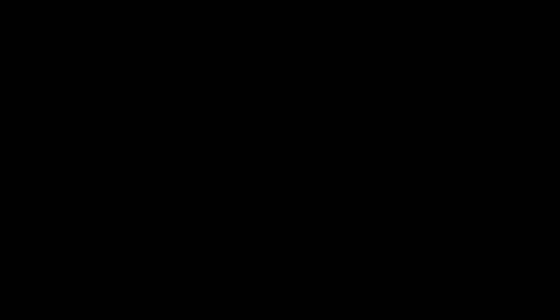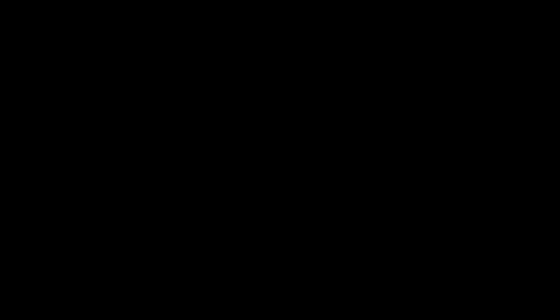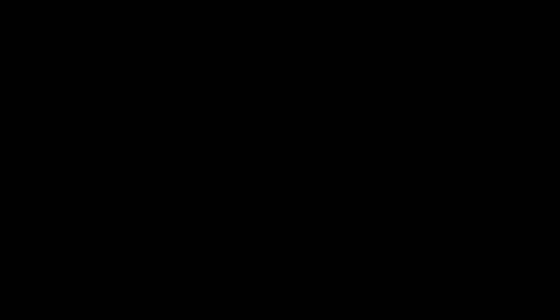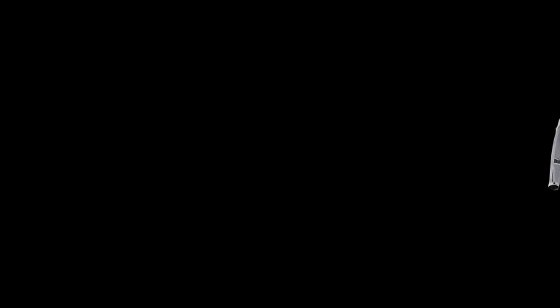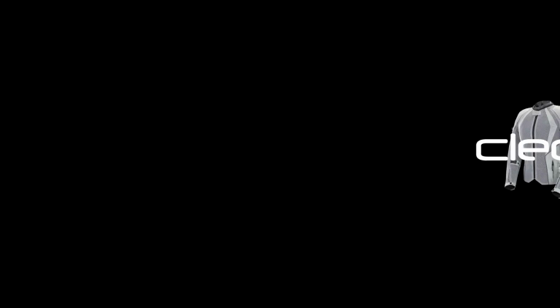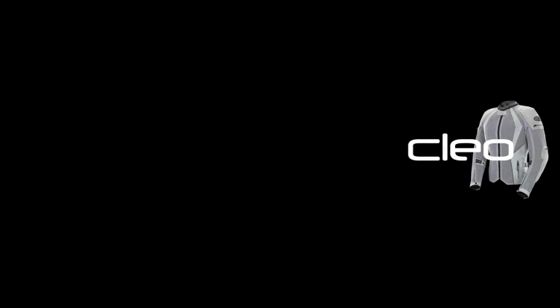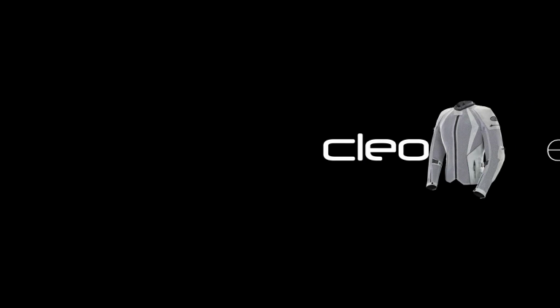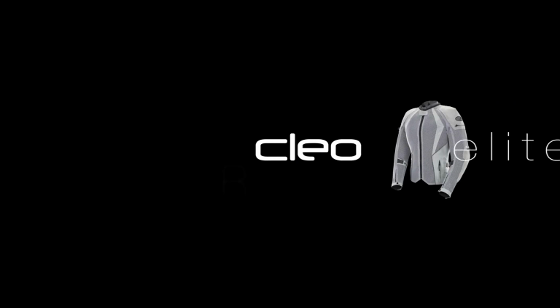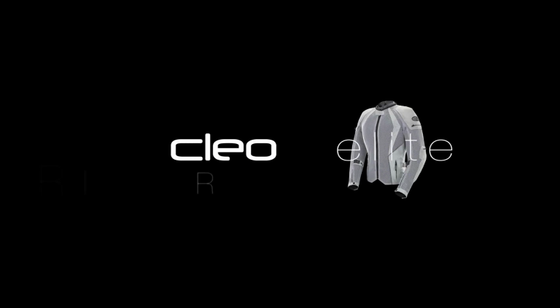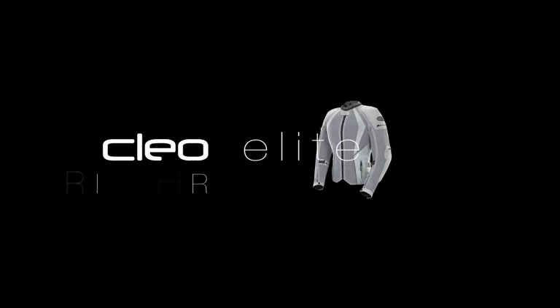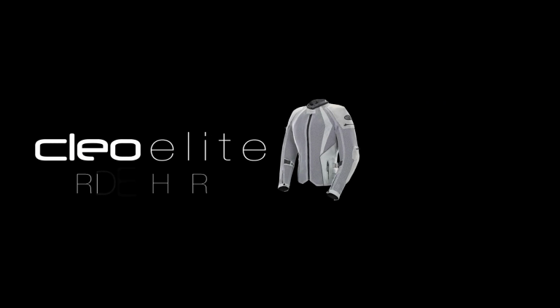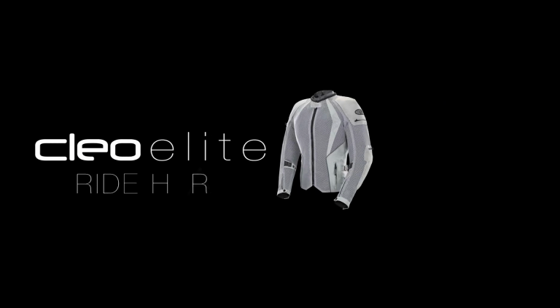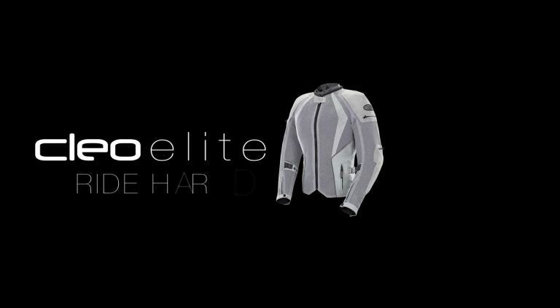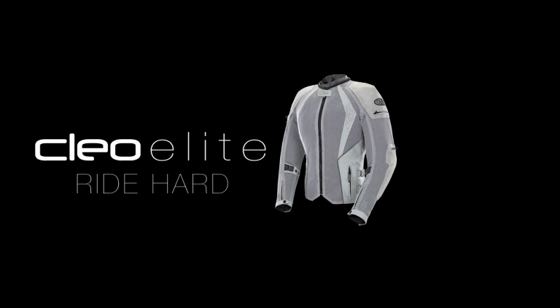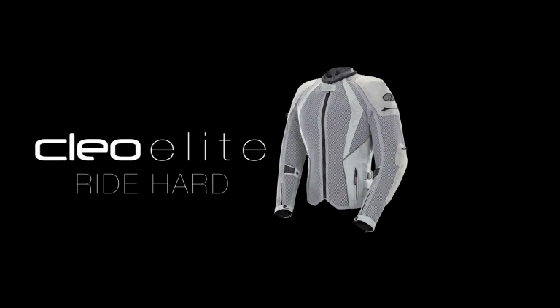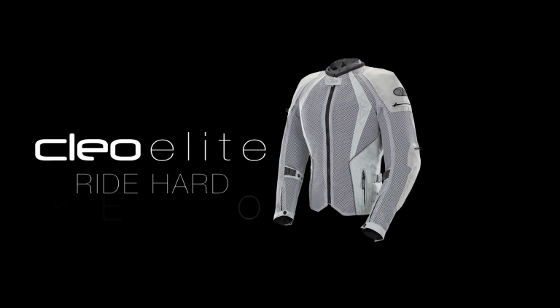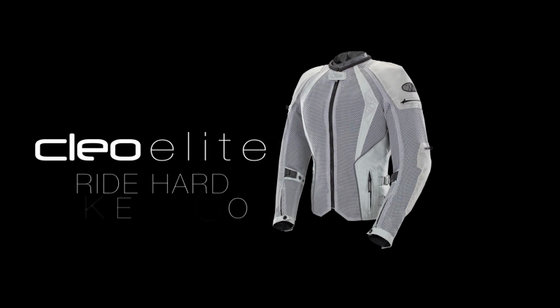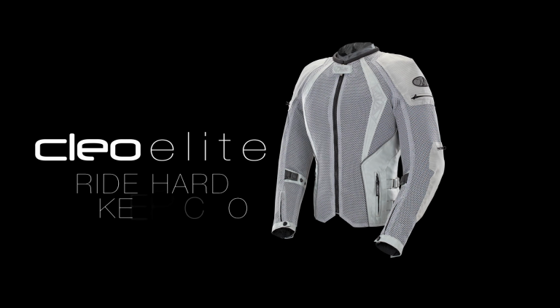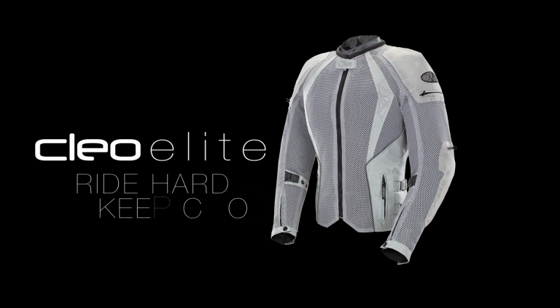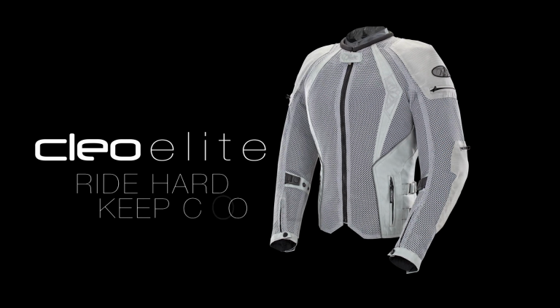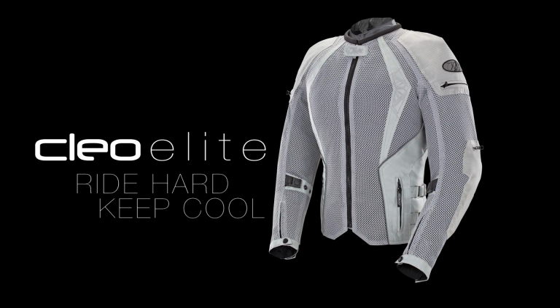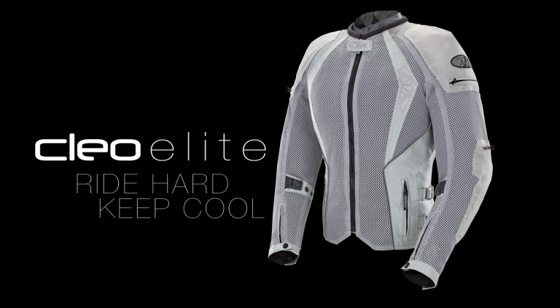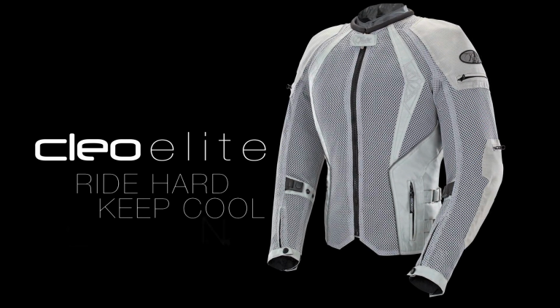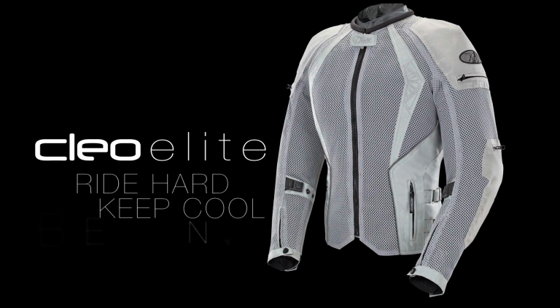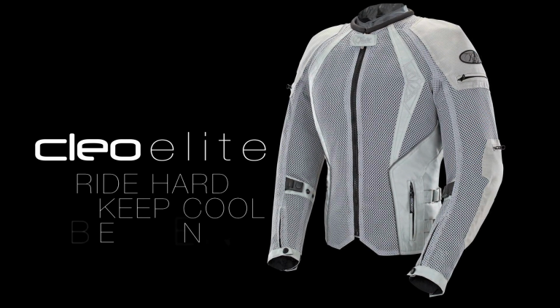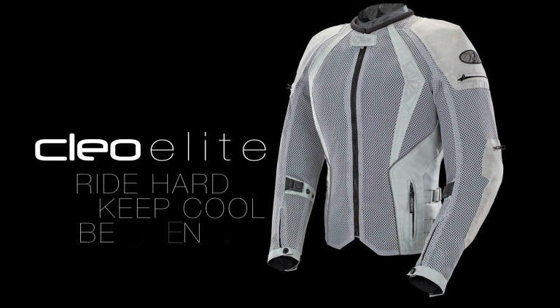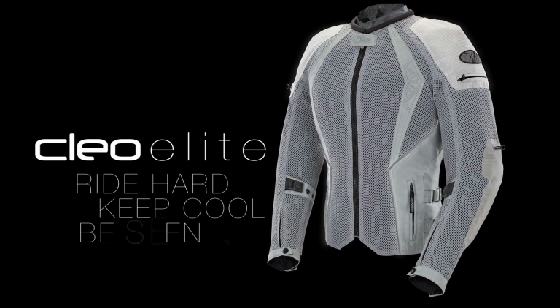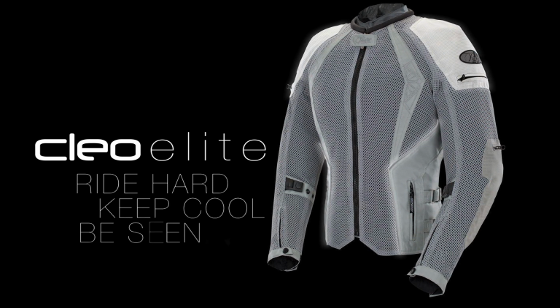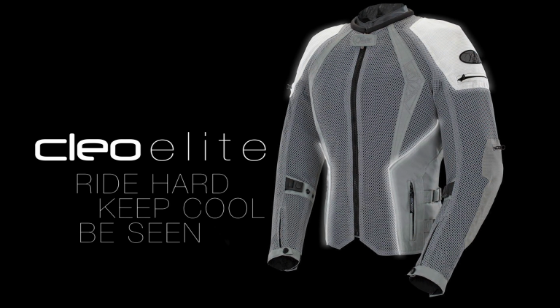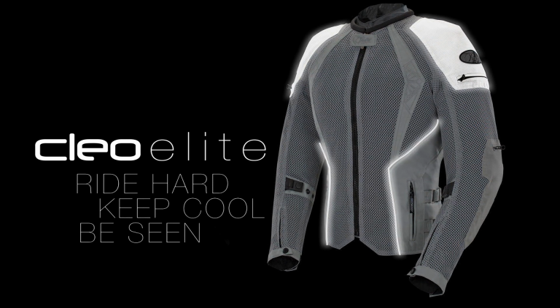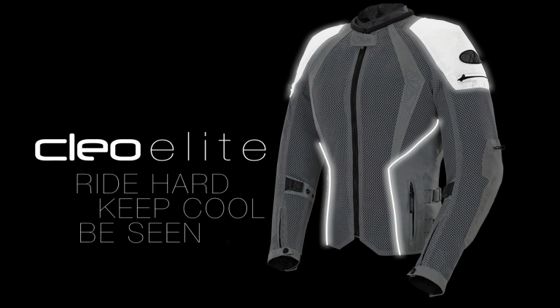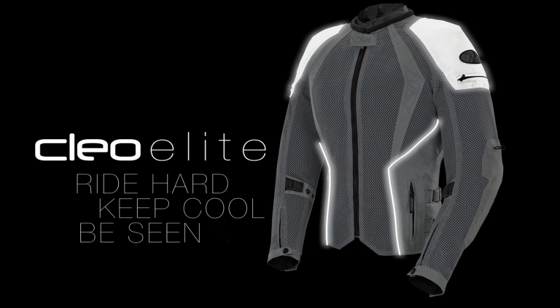The Clio Elite — Ride Hard, Keep Cool, Be Seen.